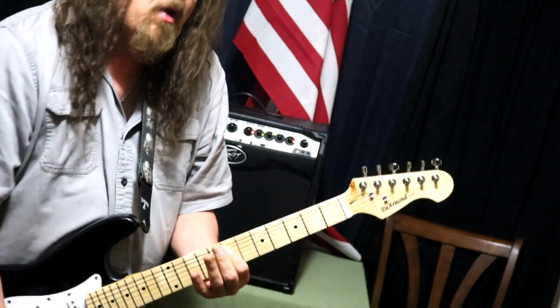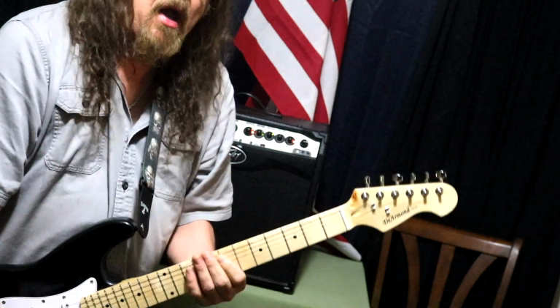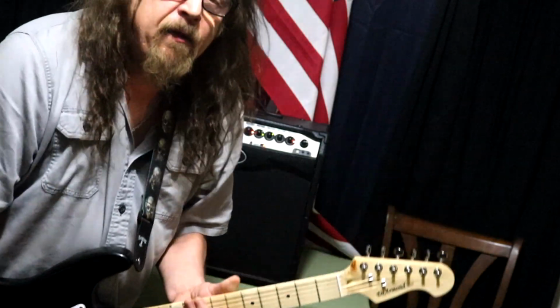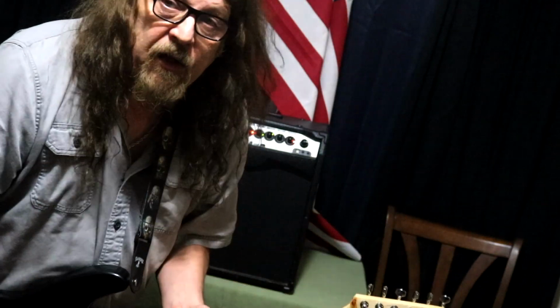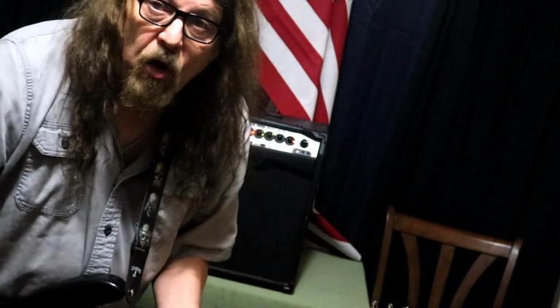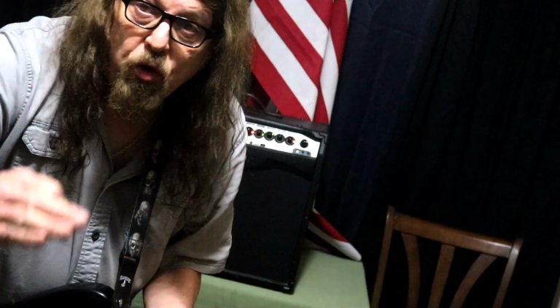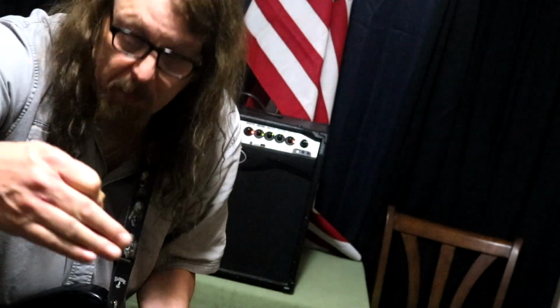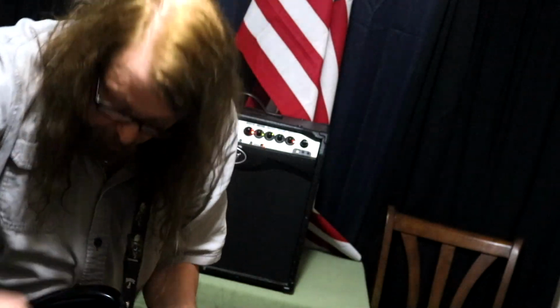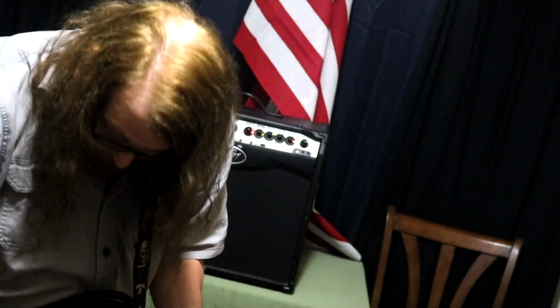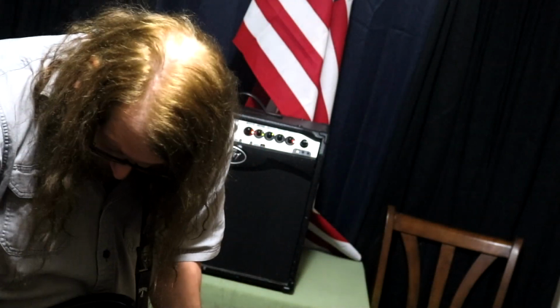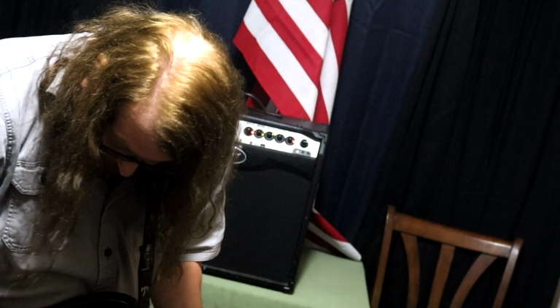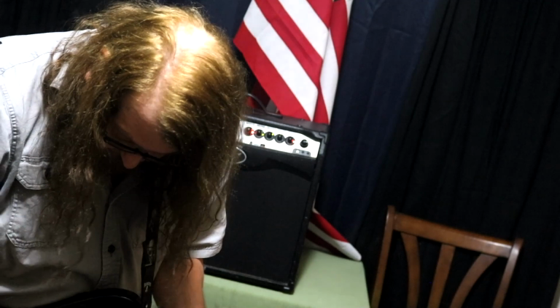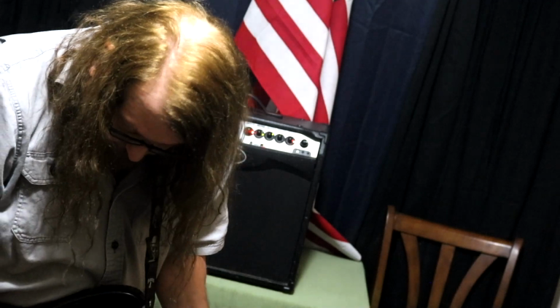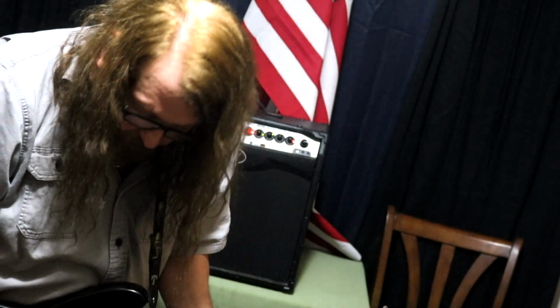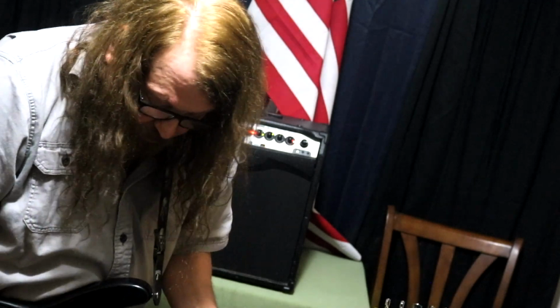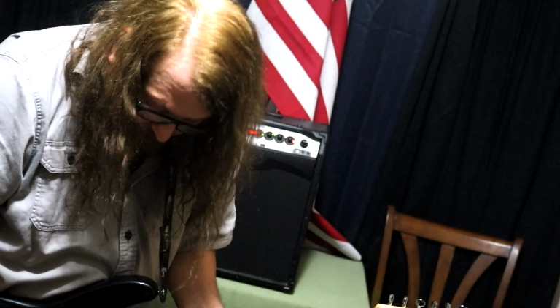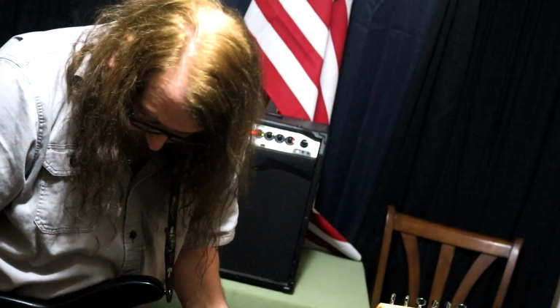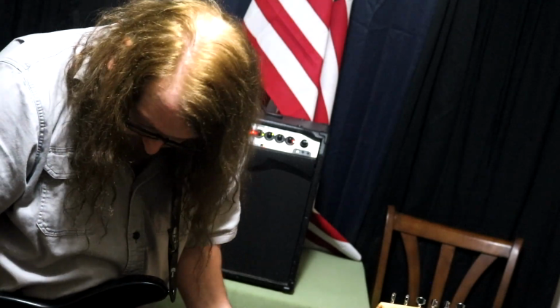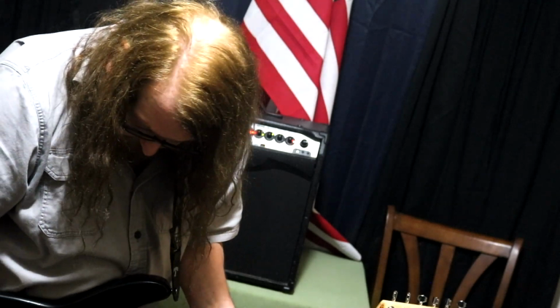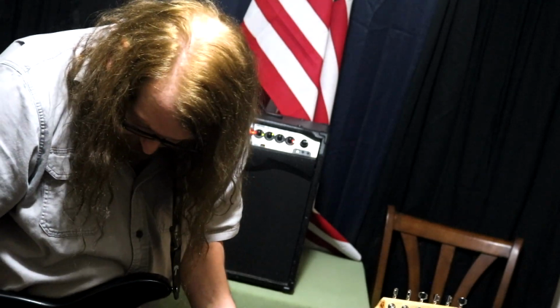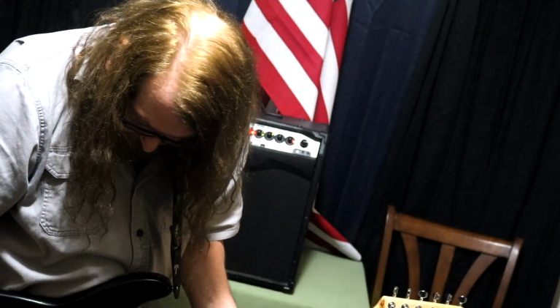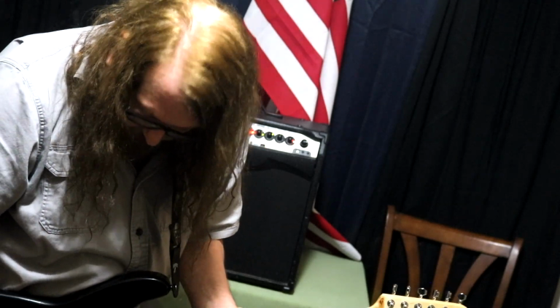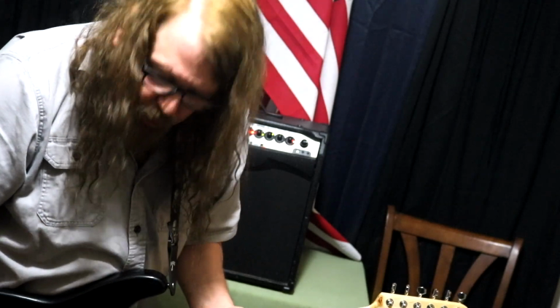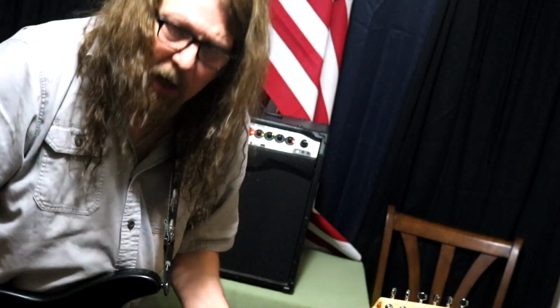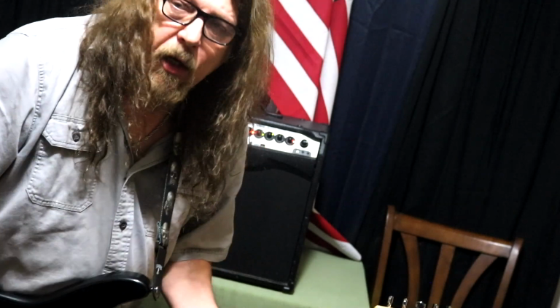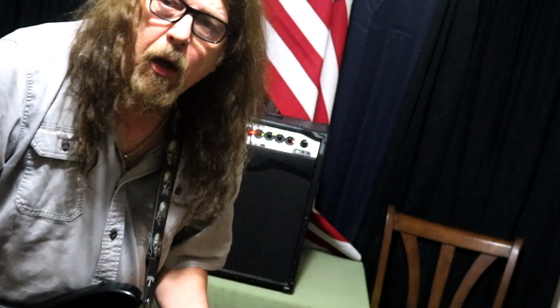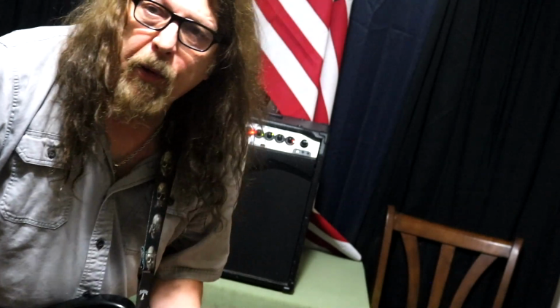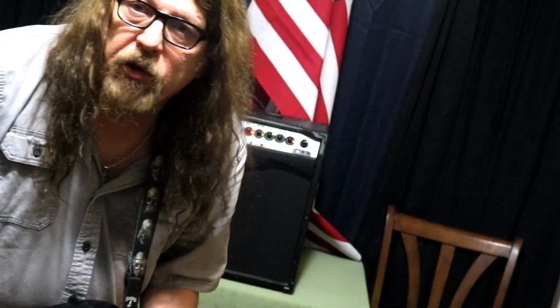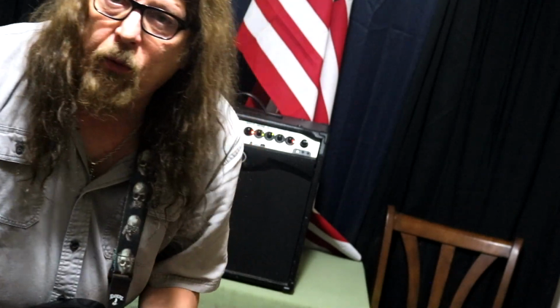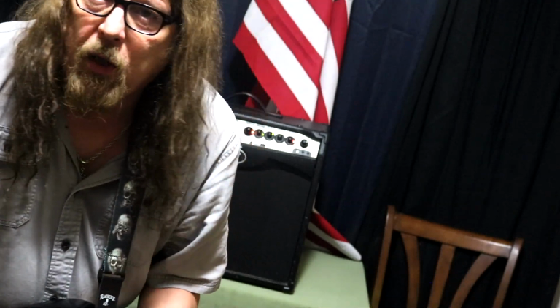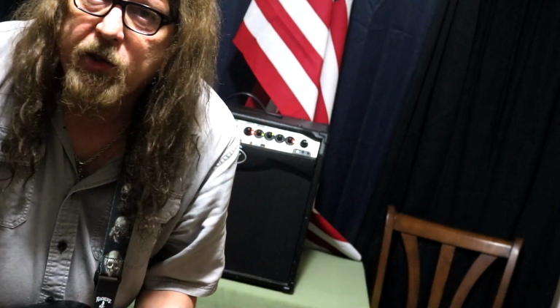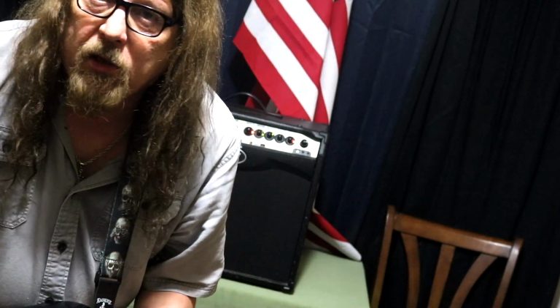That's on the middle pickups, the middle setting. Let's crank it up and see what it sounds like with a little gain.